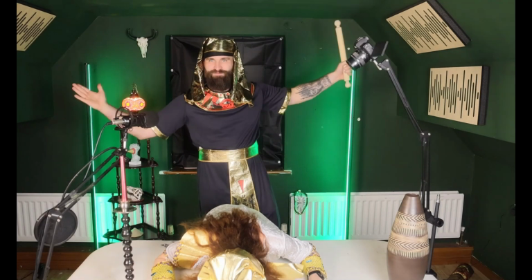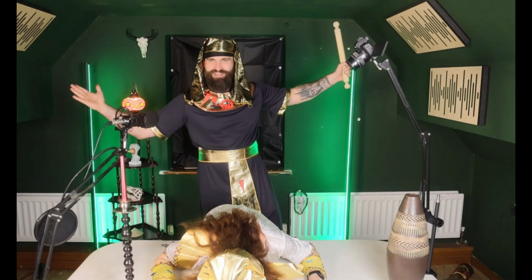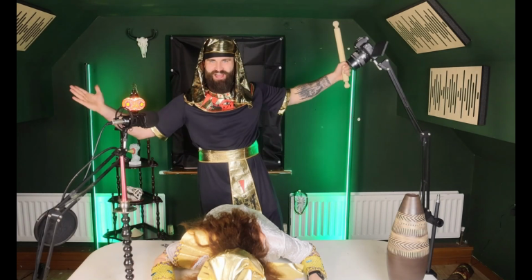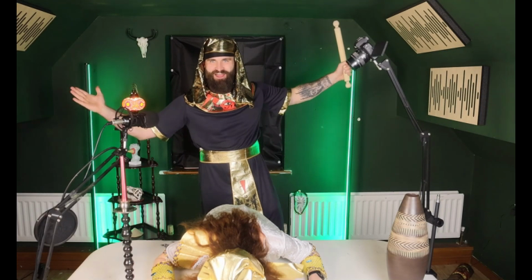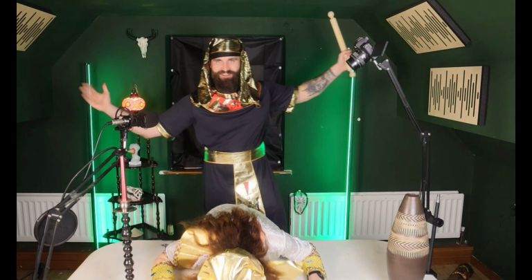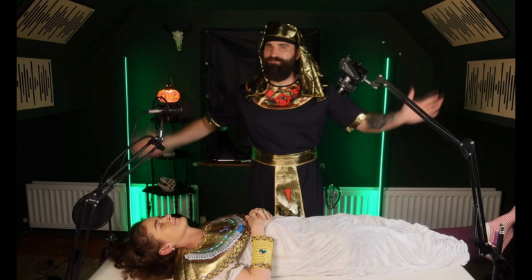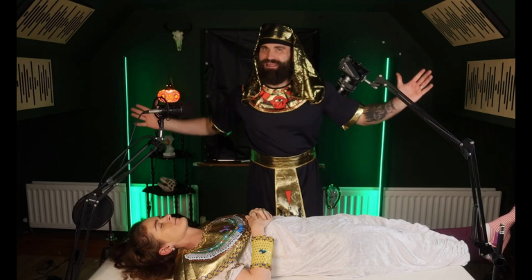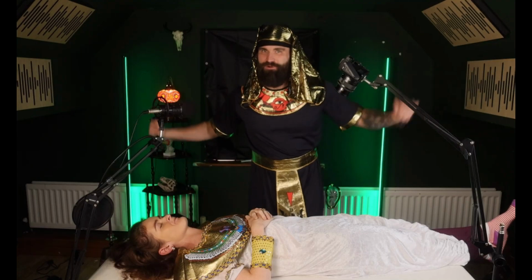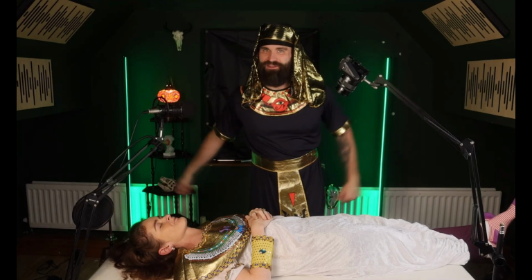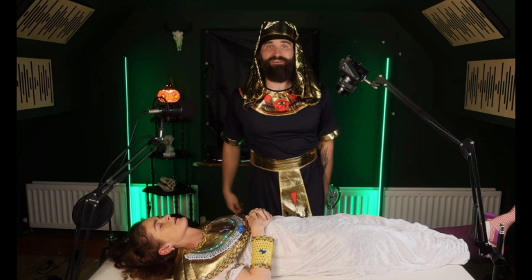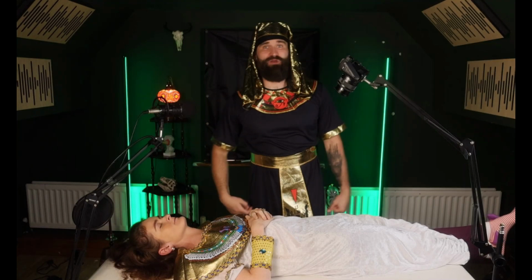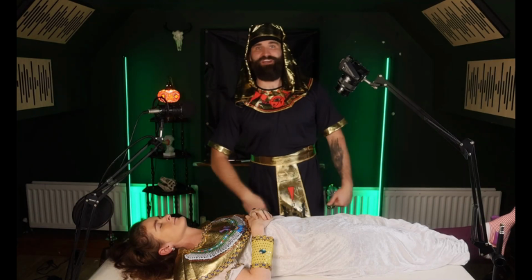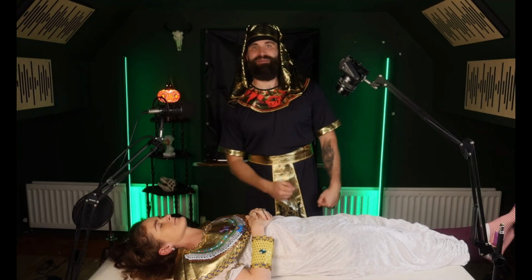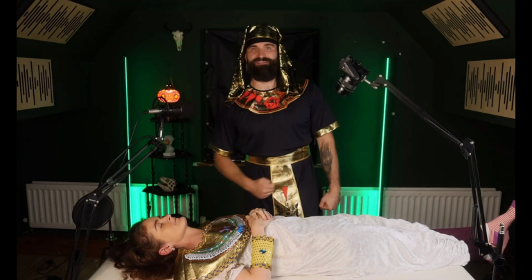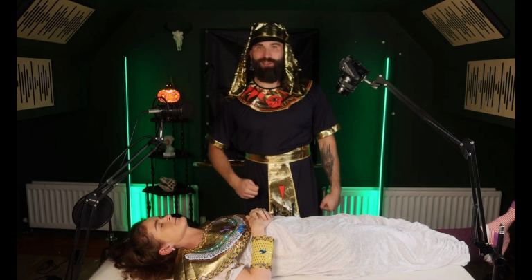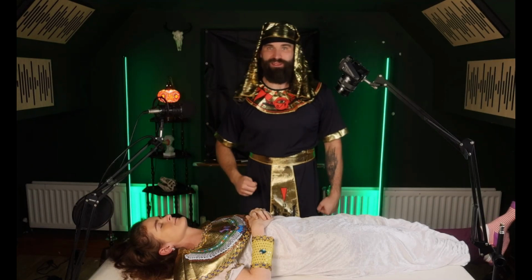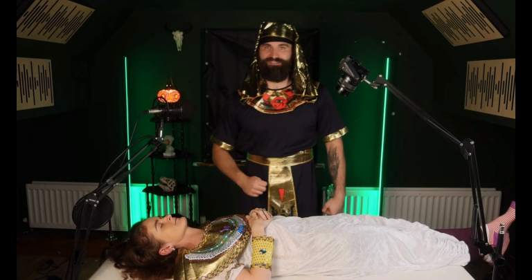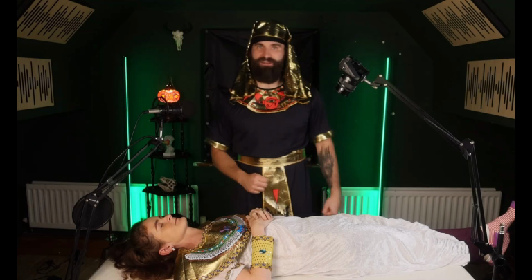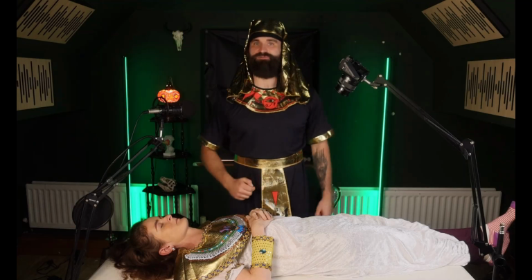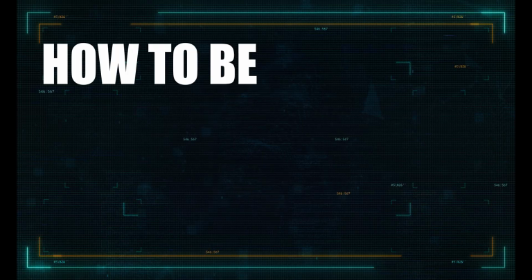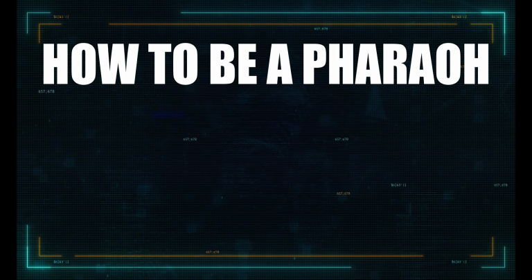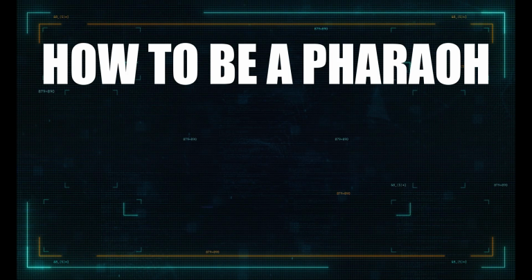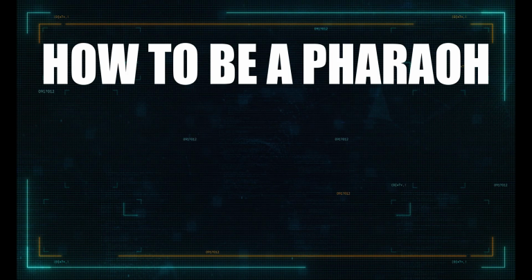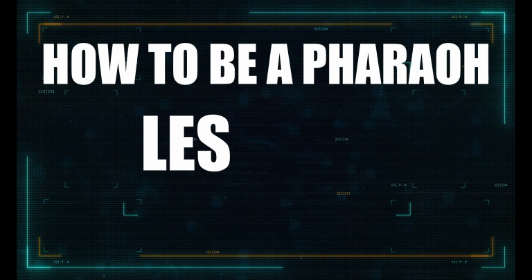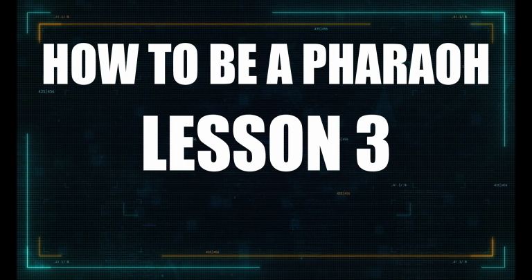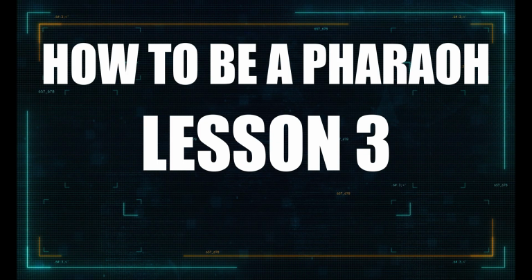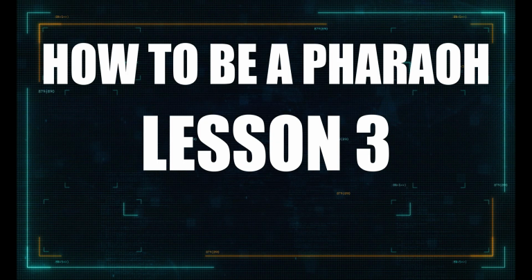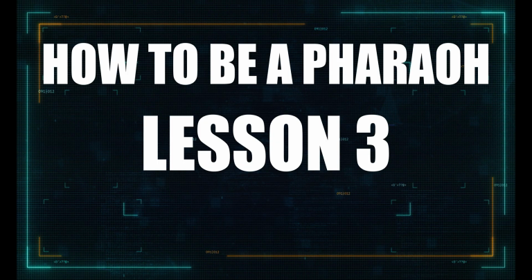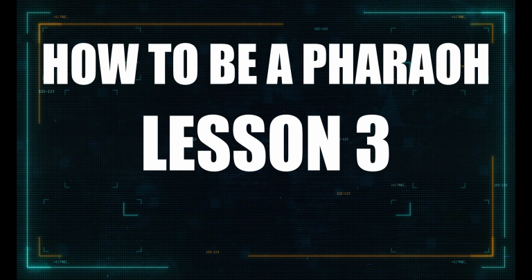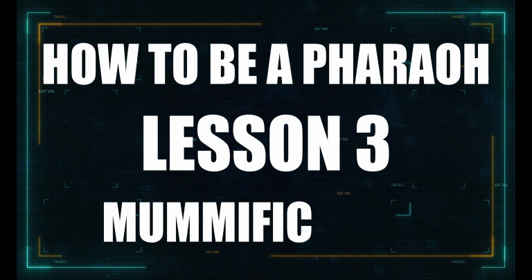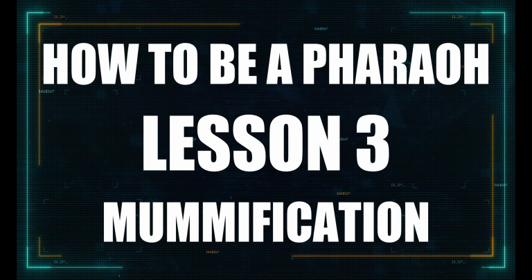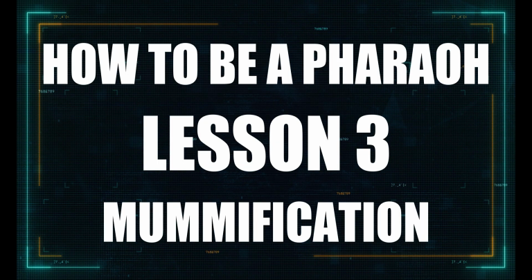Mummification! Welcome back everyone. In this project-based learning series, we've been learning how to be a pharaoh. This week: mummification.